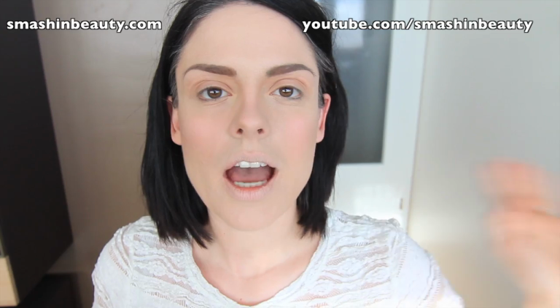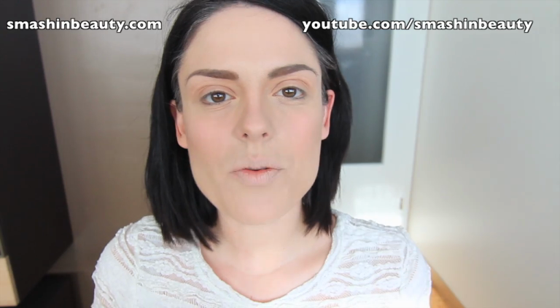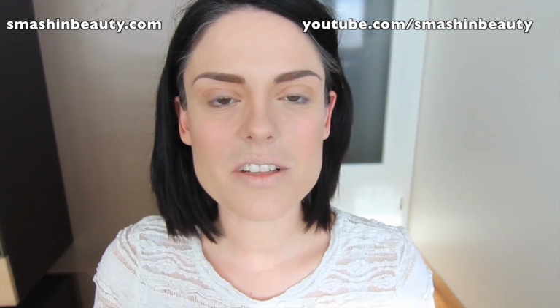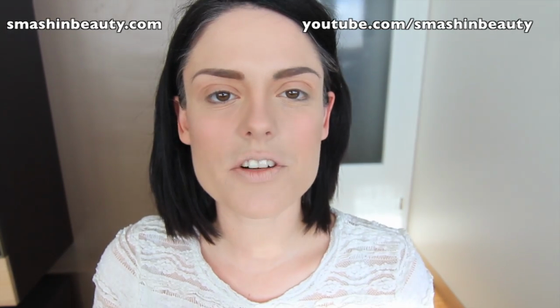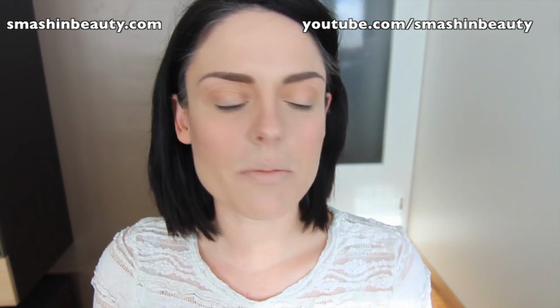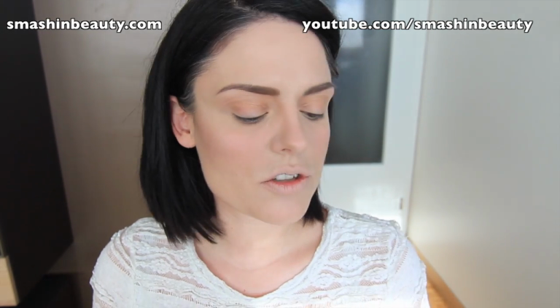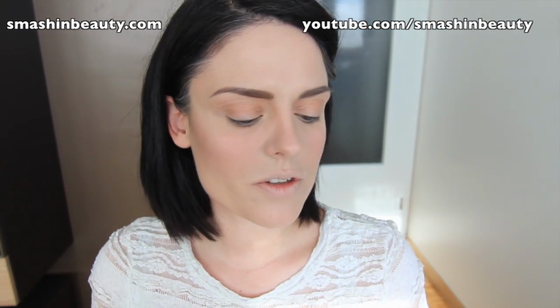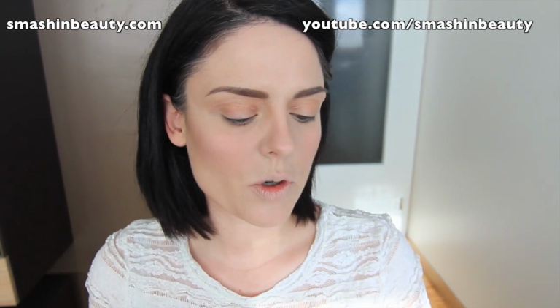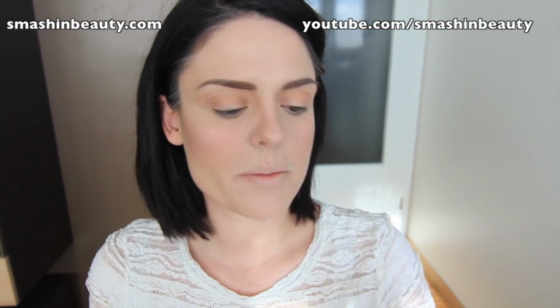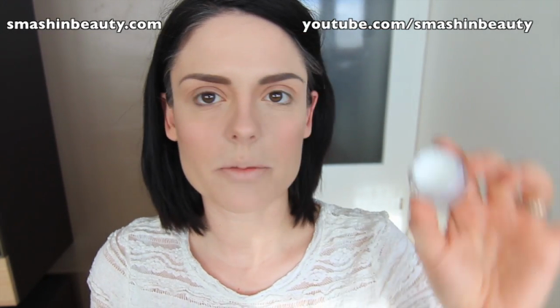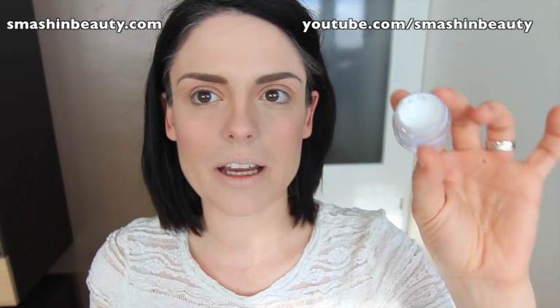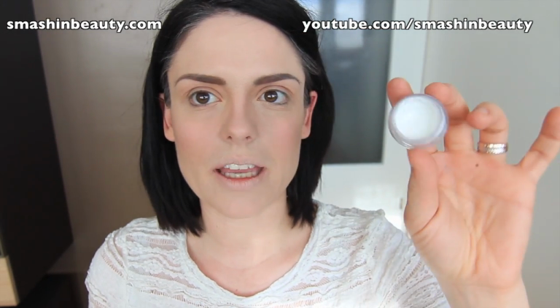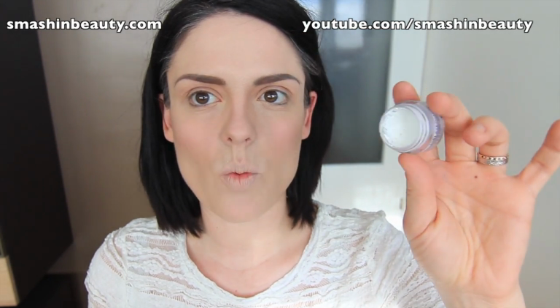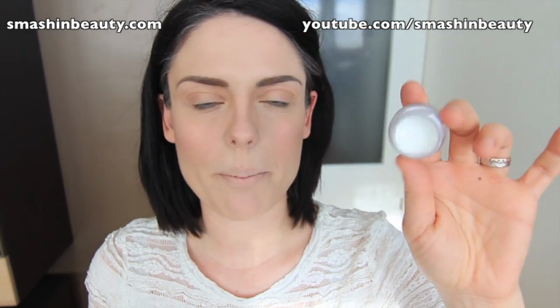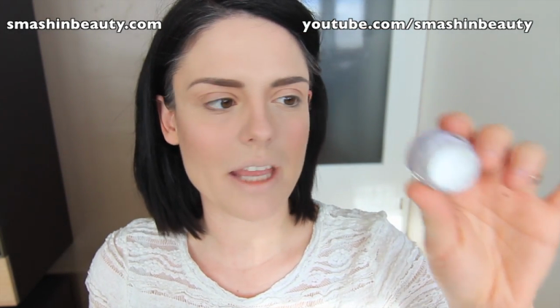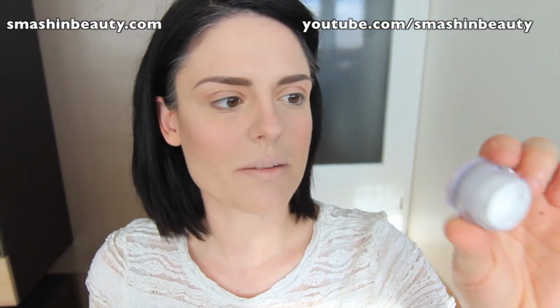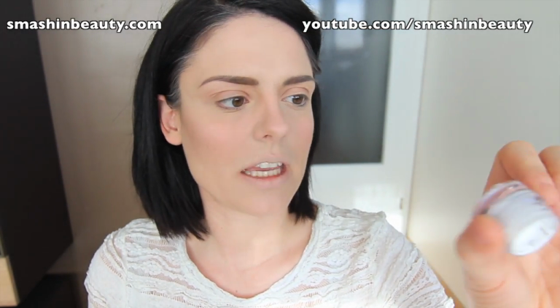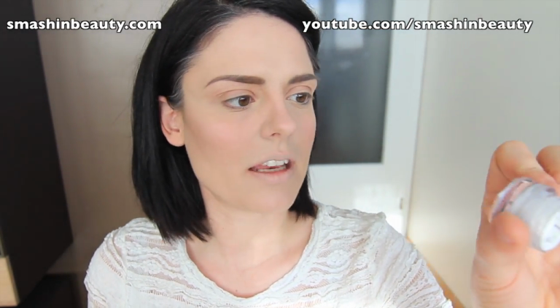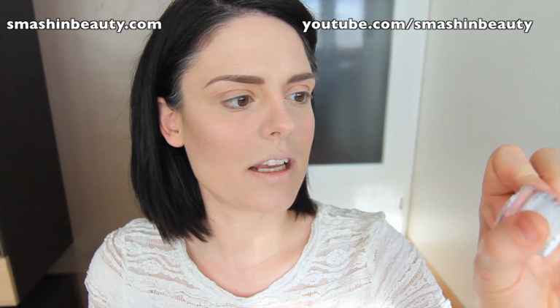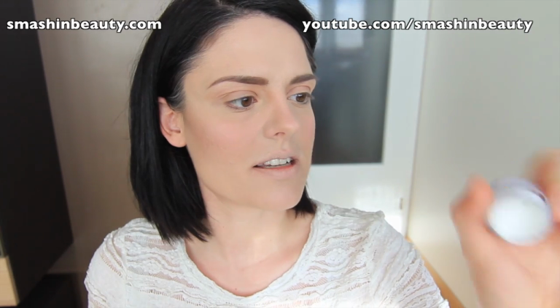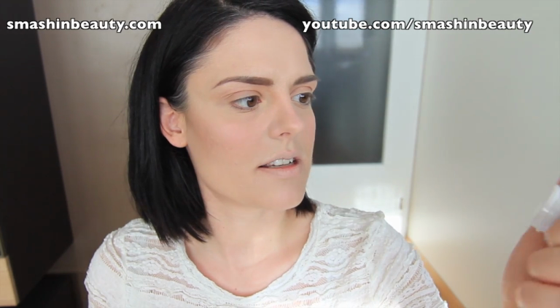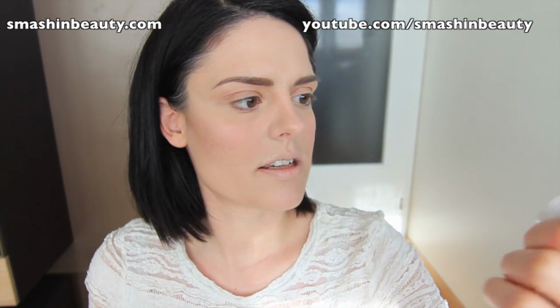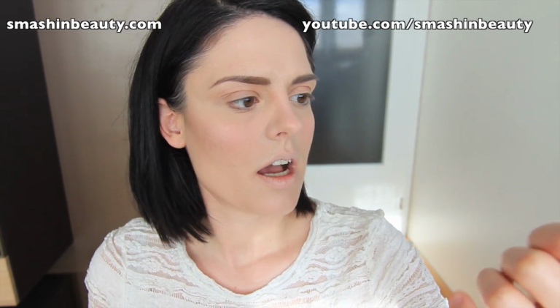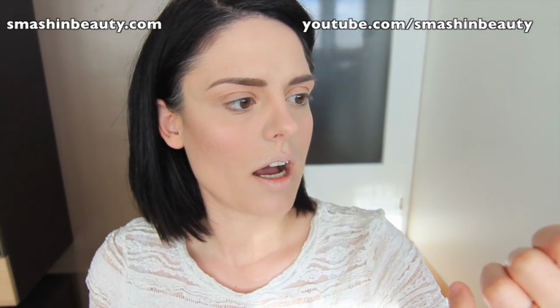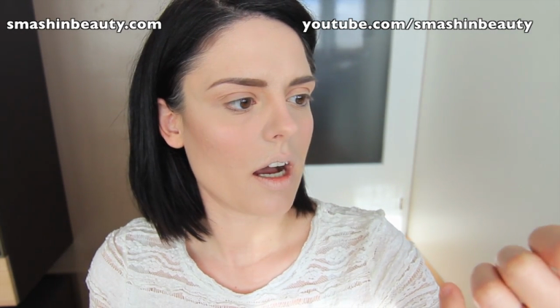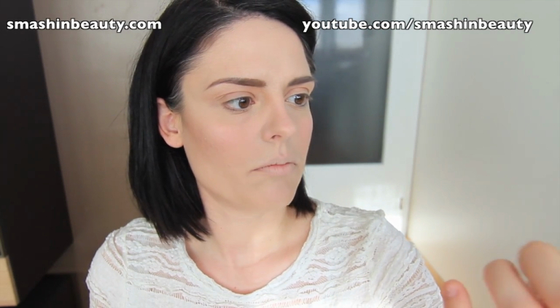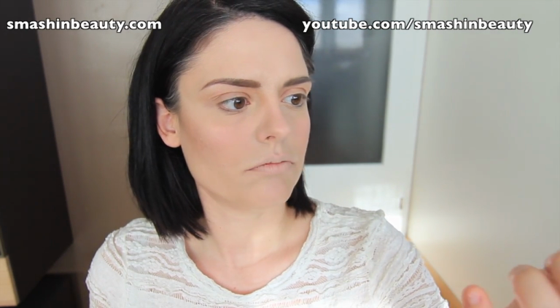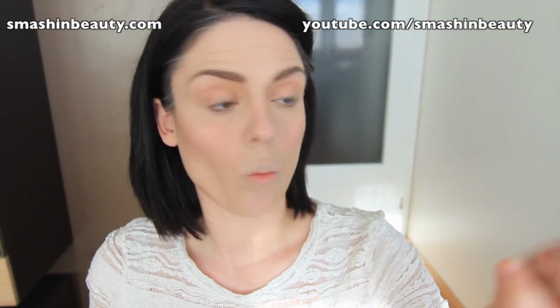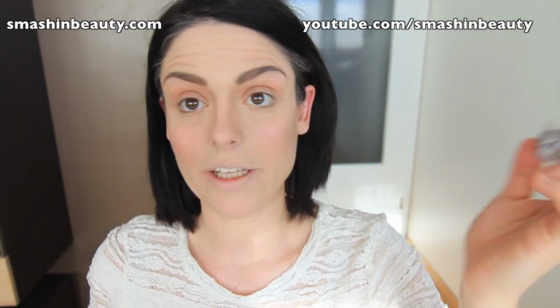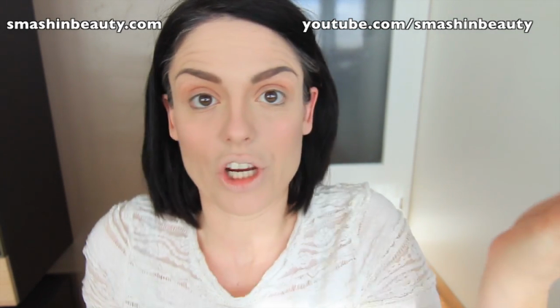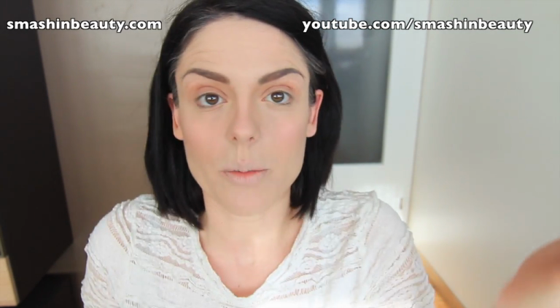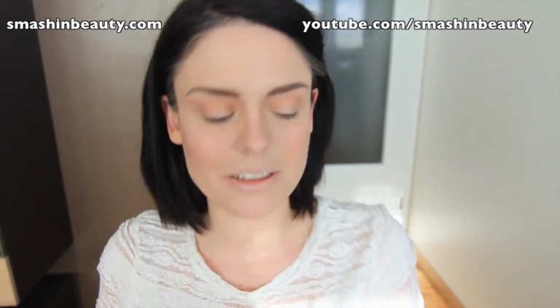Hi everyone. The first thing I'm going to do is apply a white base. I'm taking NYX's white shadow base.